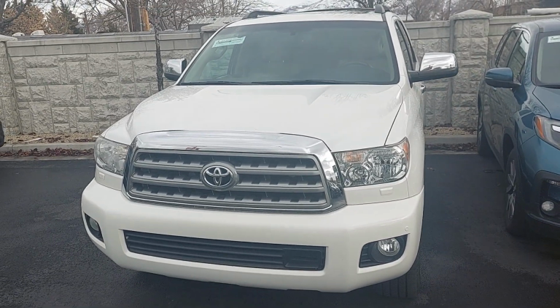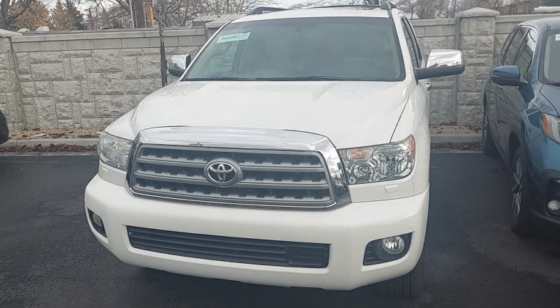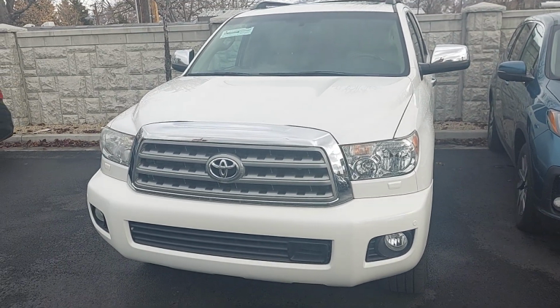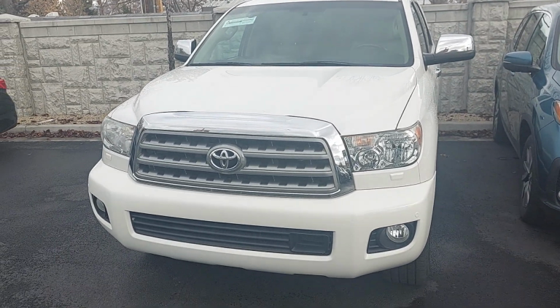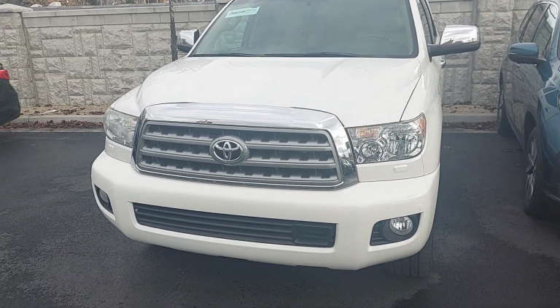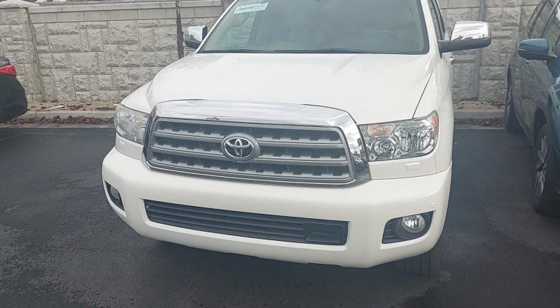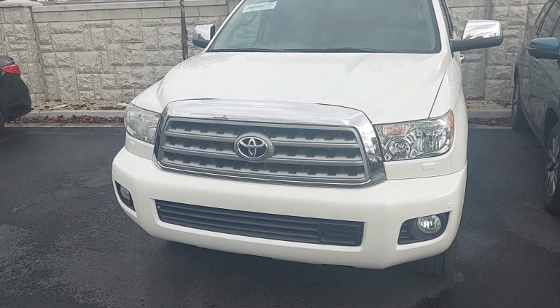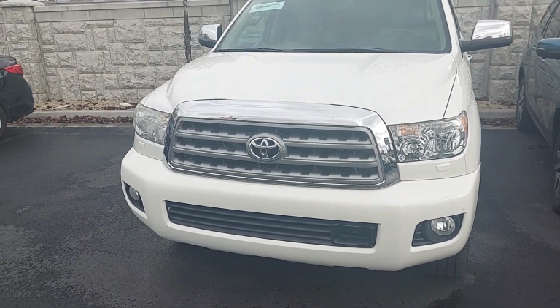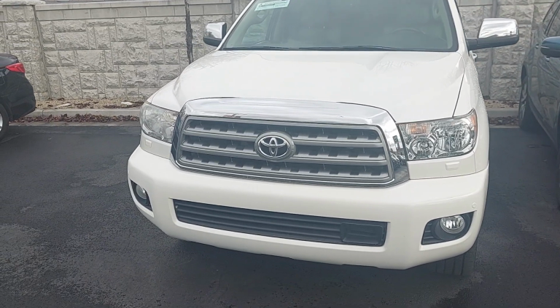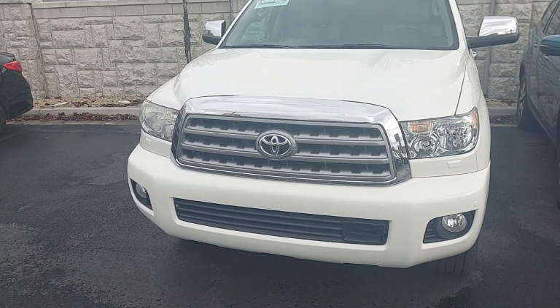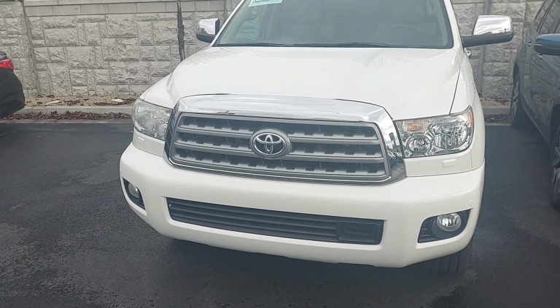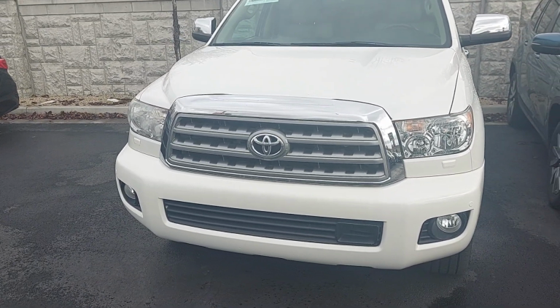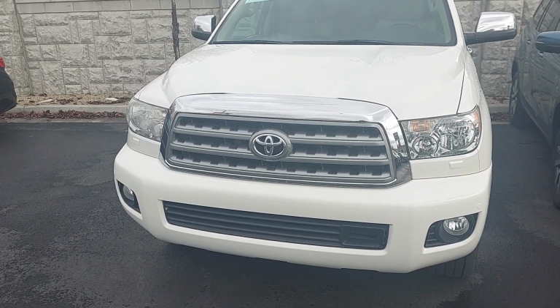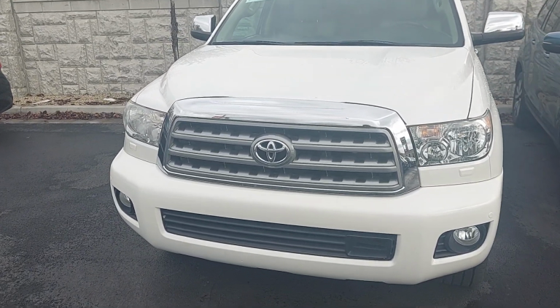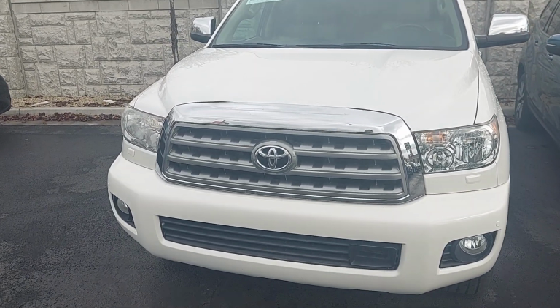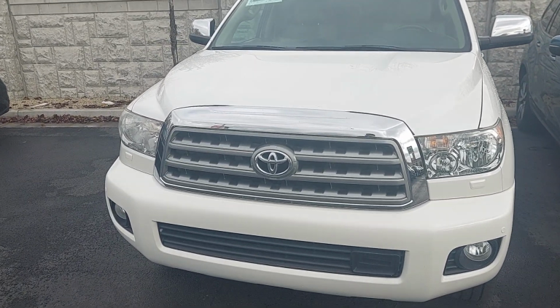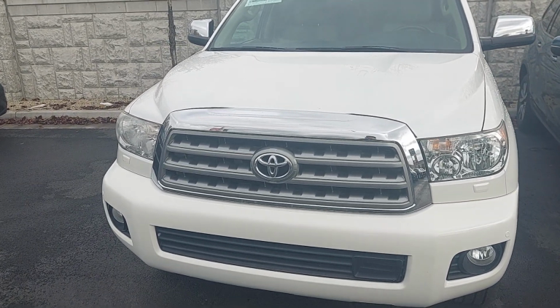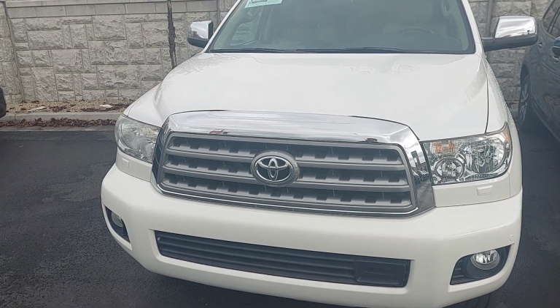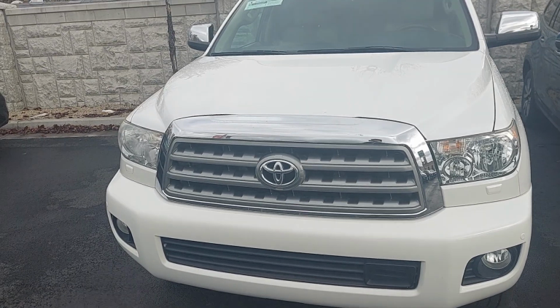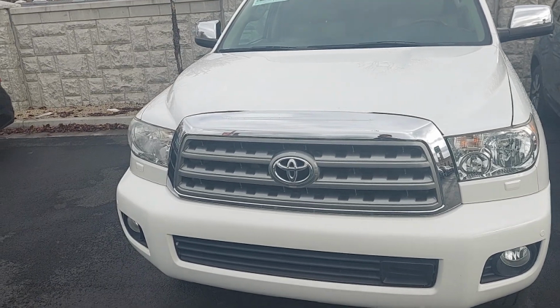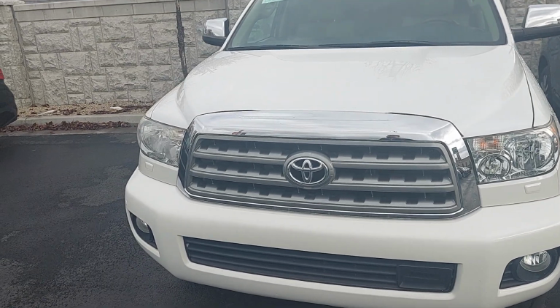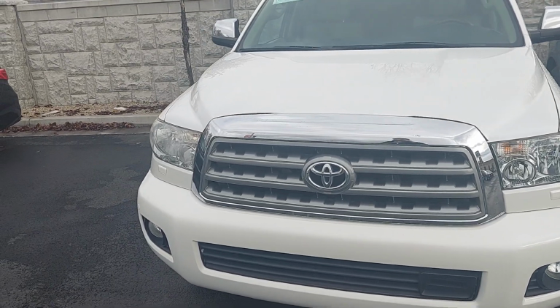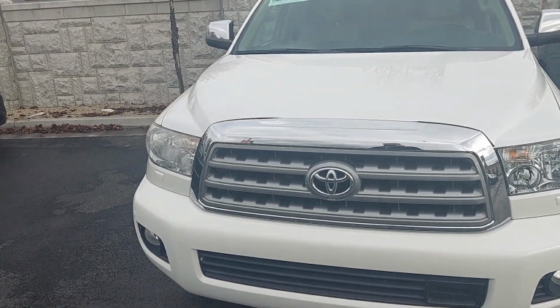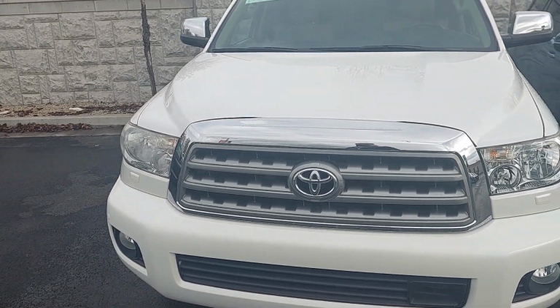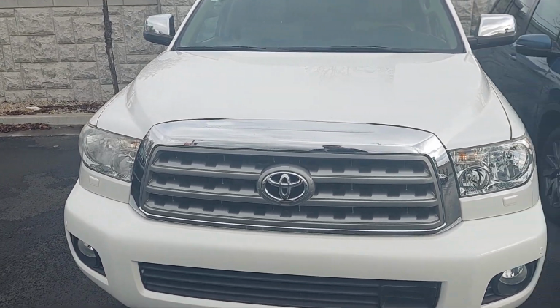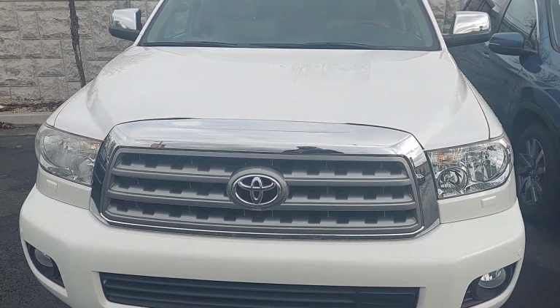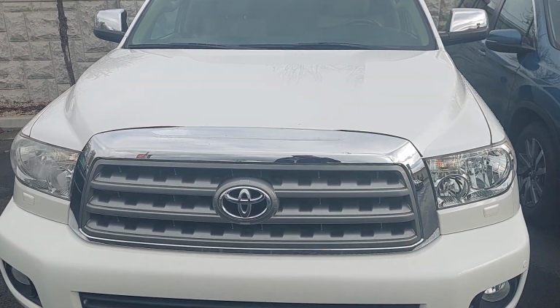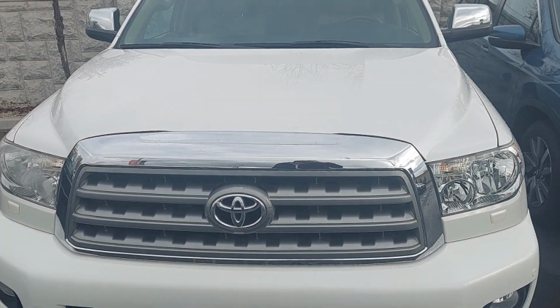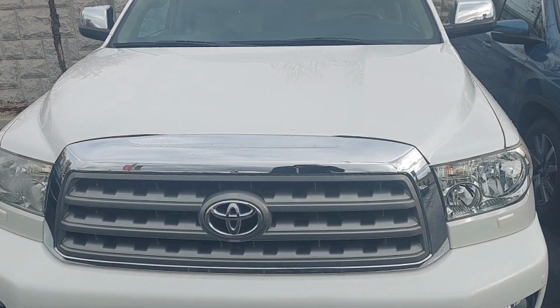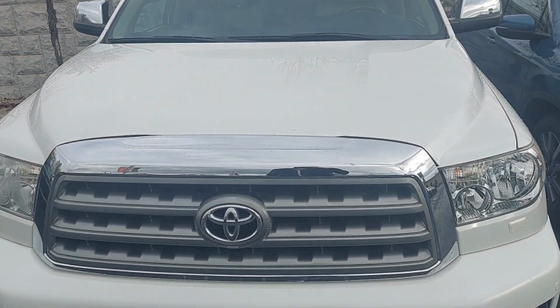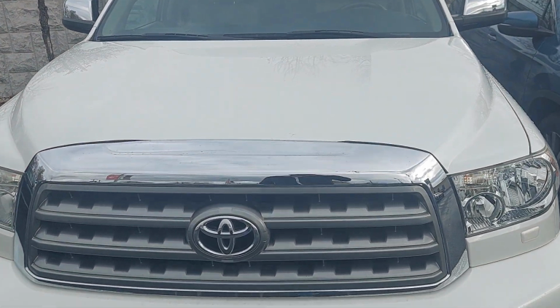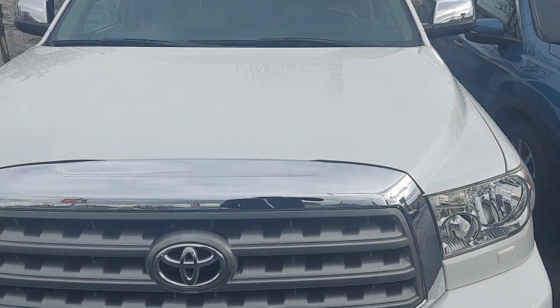Then I'll go inside the vehicle. We'll go over some of the features, make sure they all work properly, and then finally I'll pop the hood so we can evaluate a little bit under there.